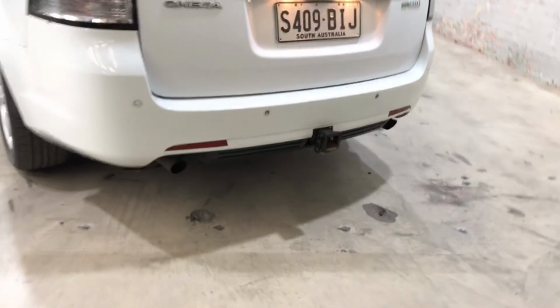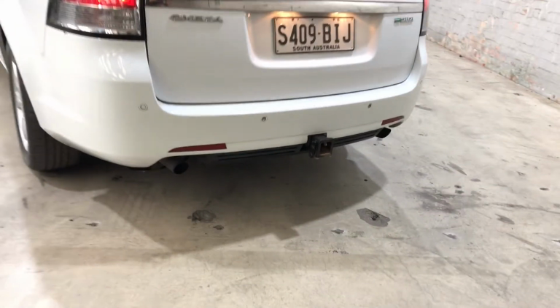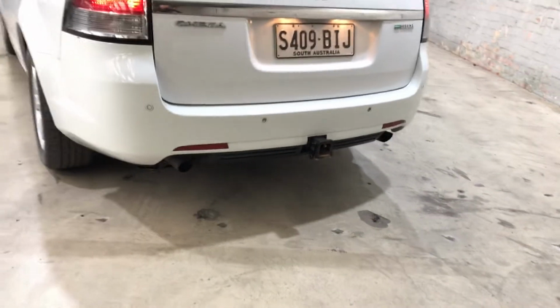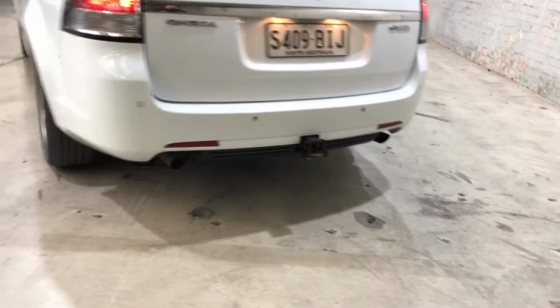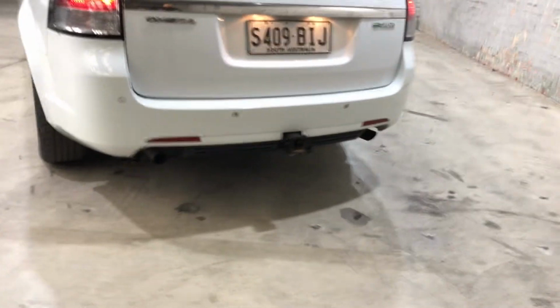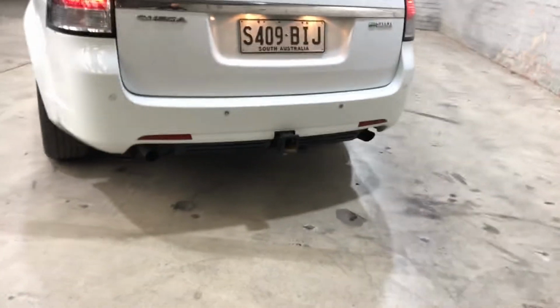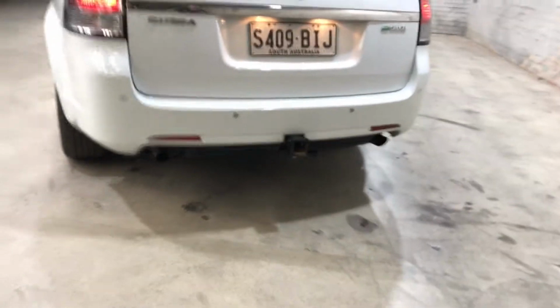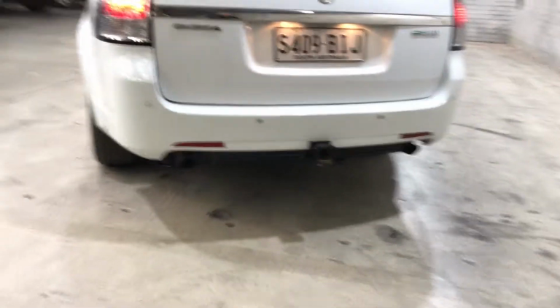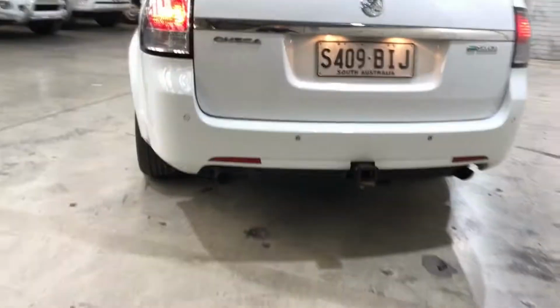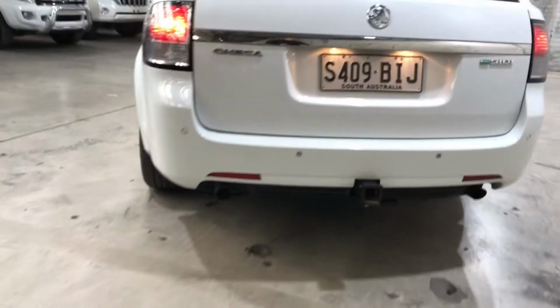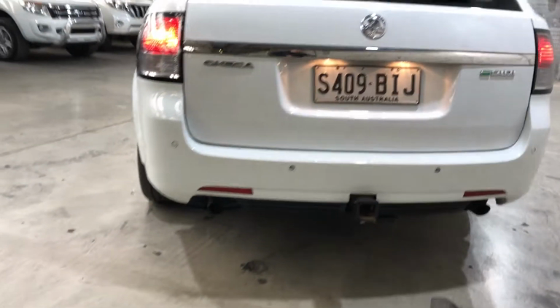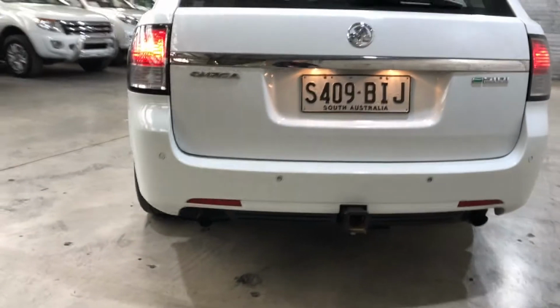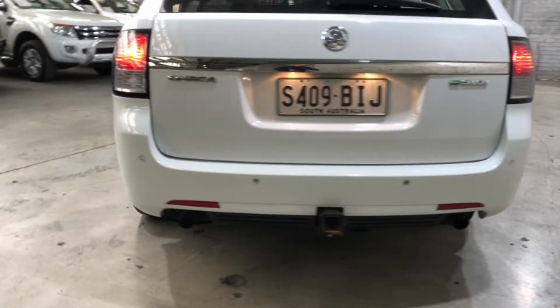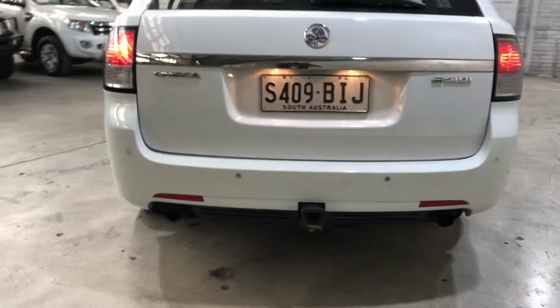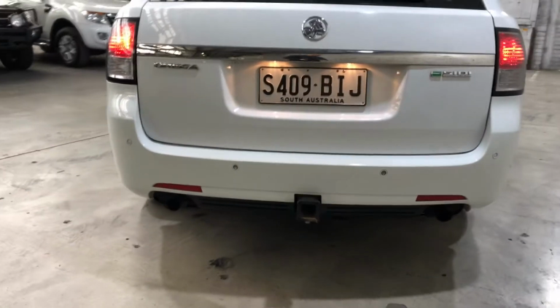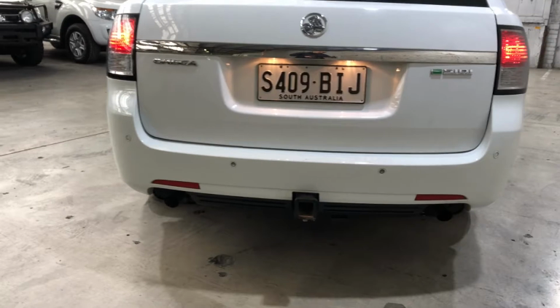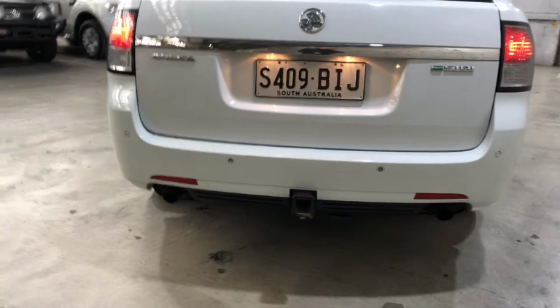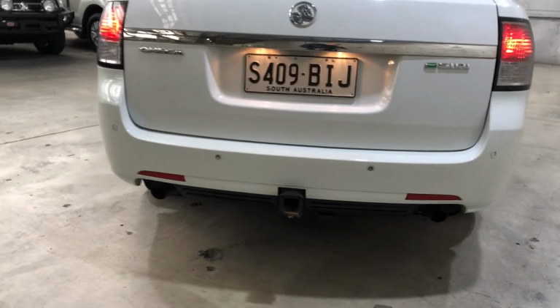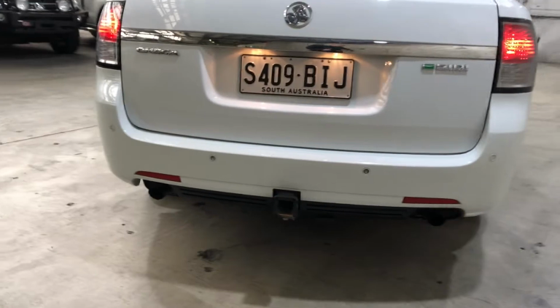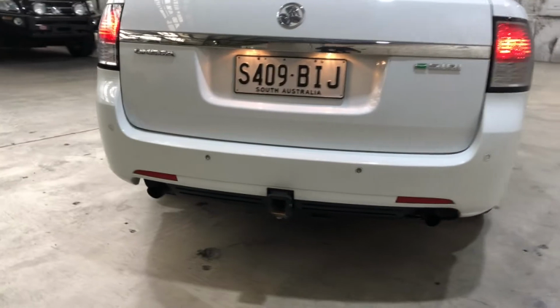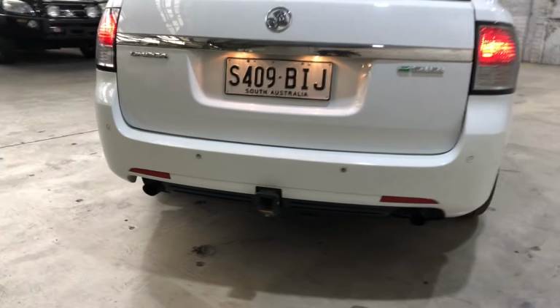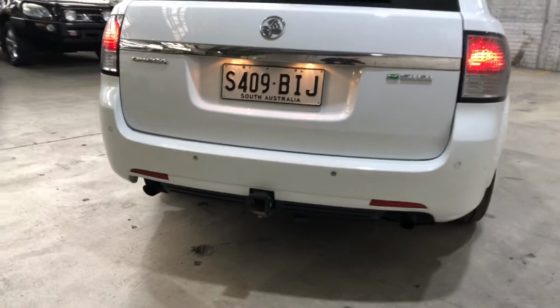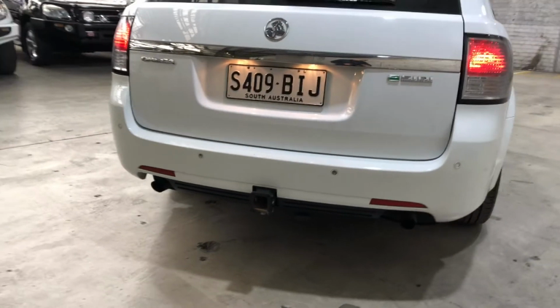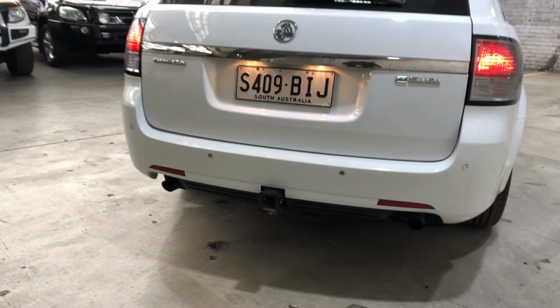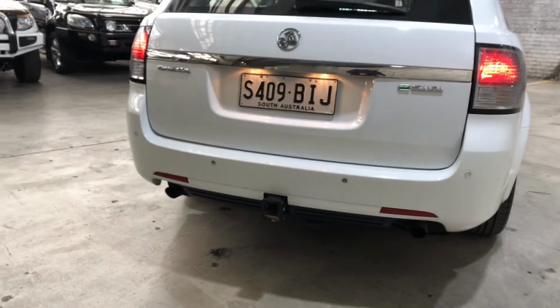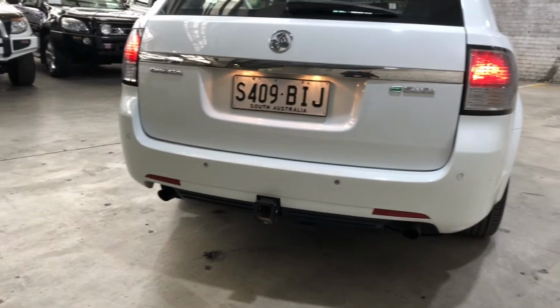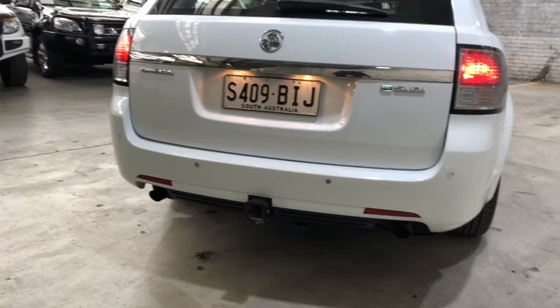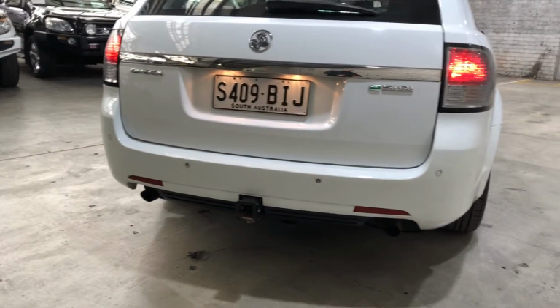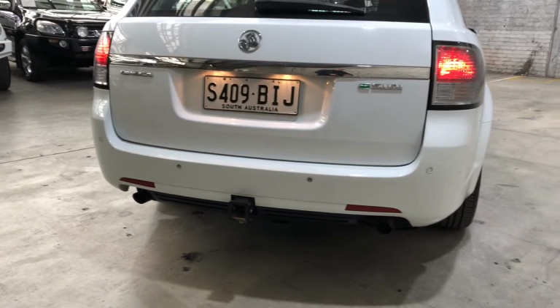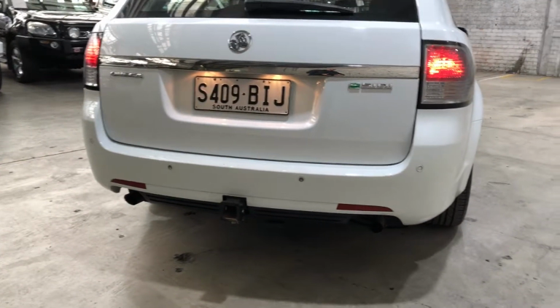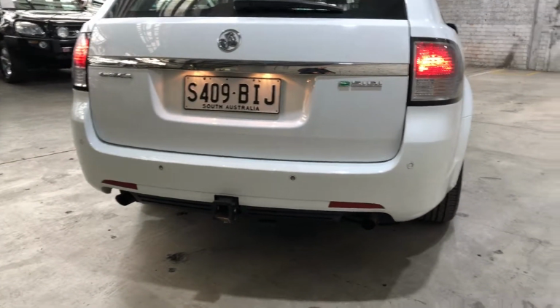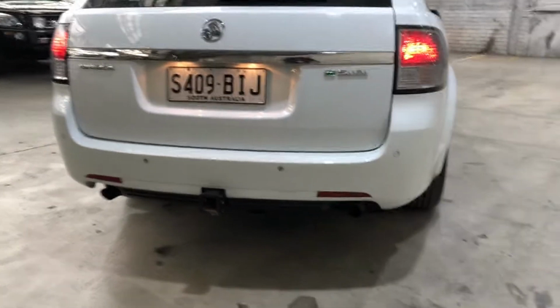This car comes equipped with rear parking sensors, just to get into those tight parking spaces a lot easier.